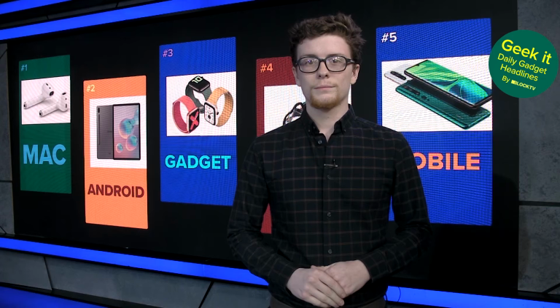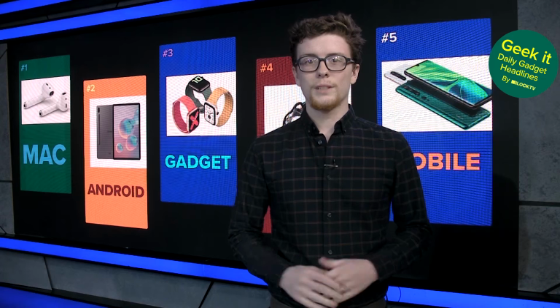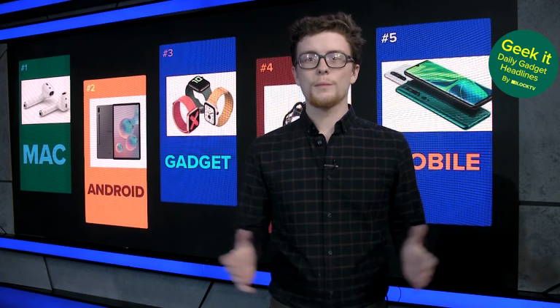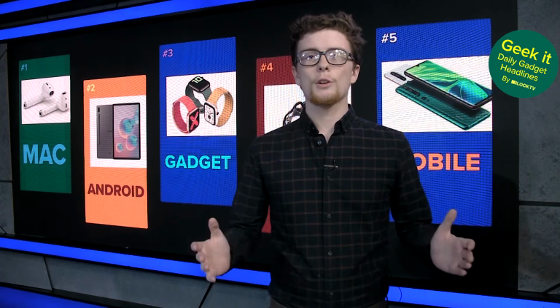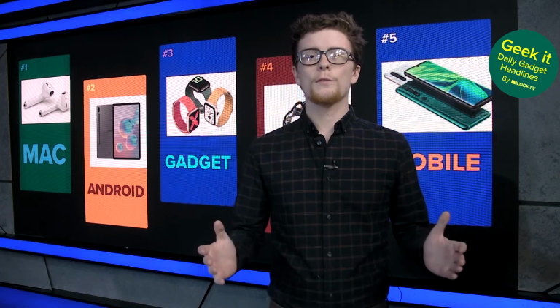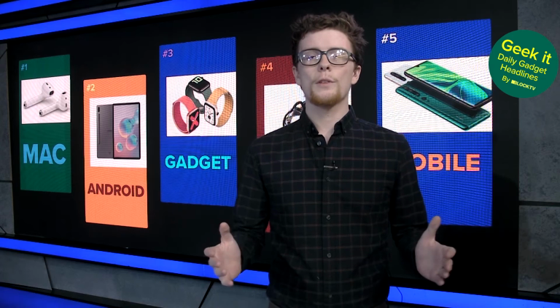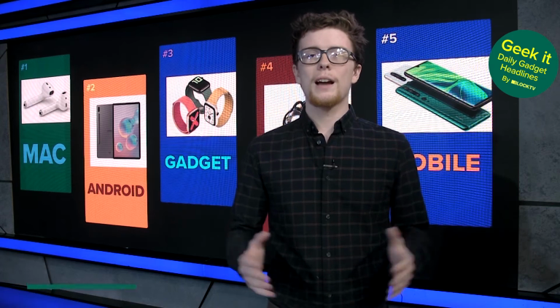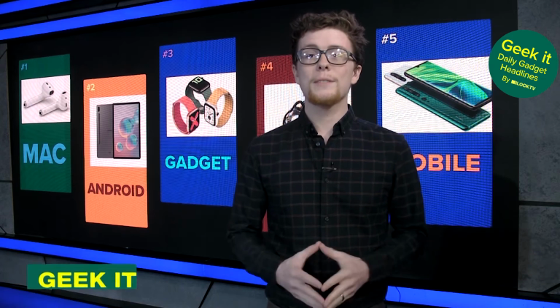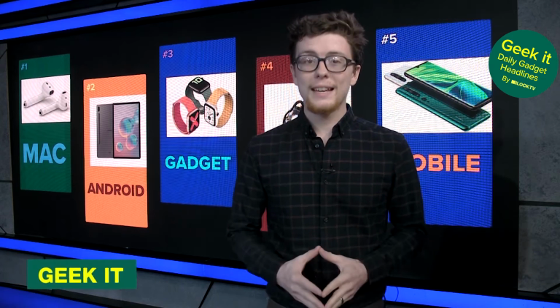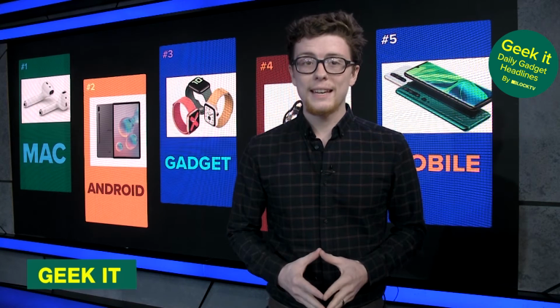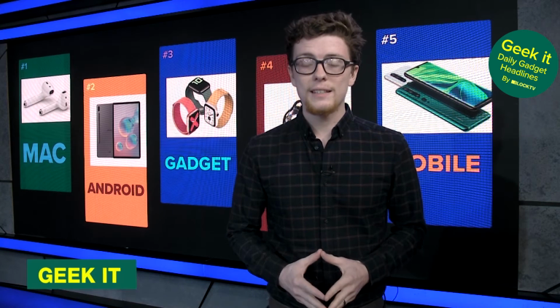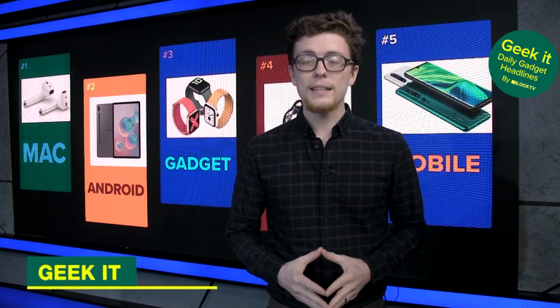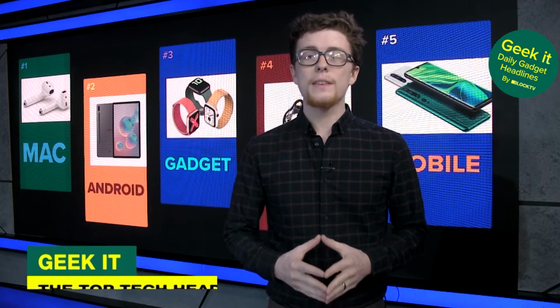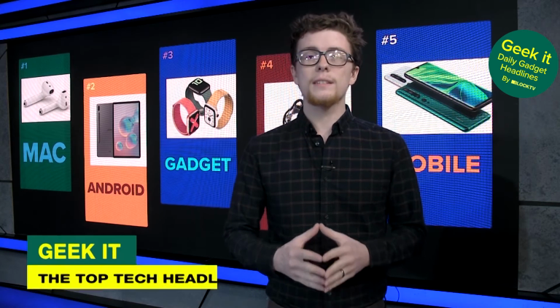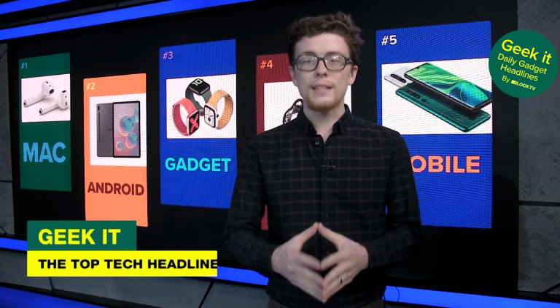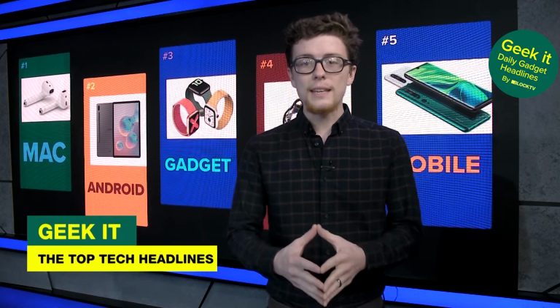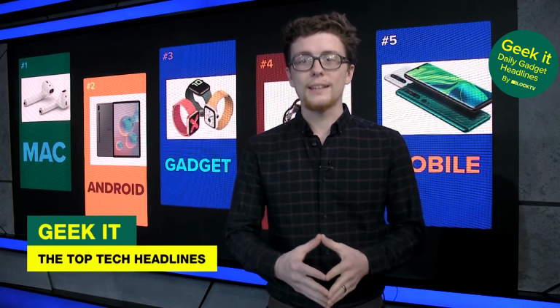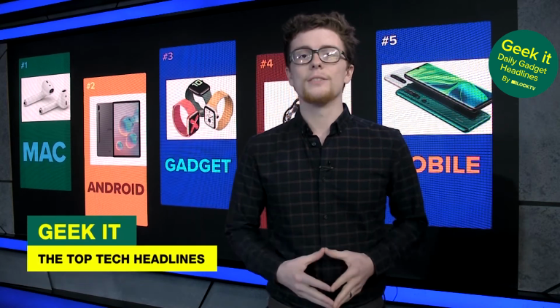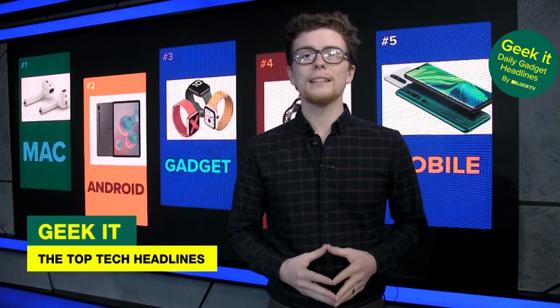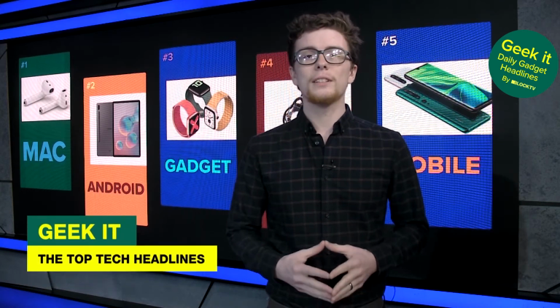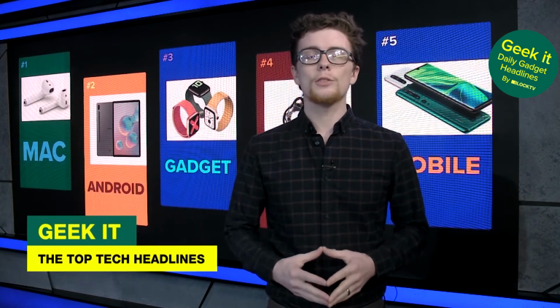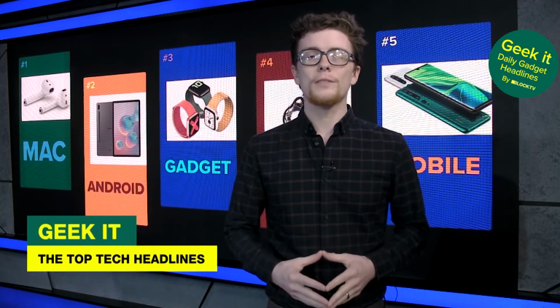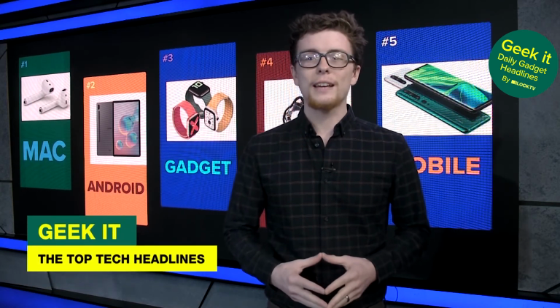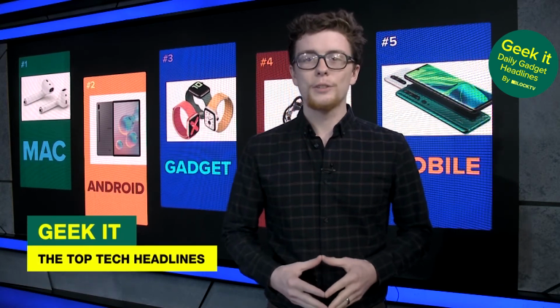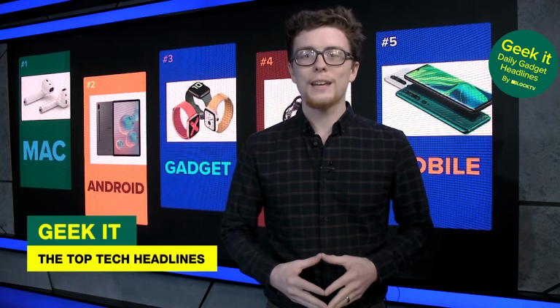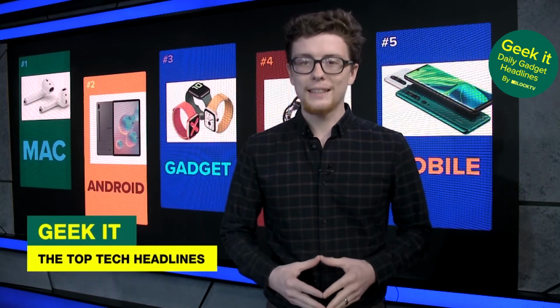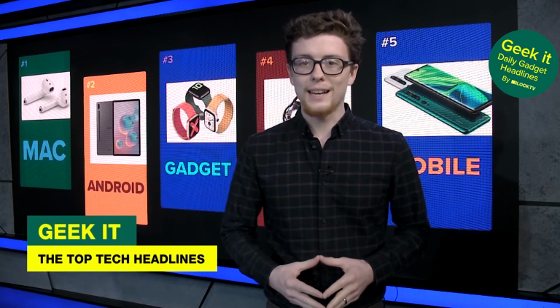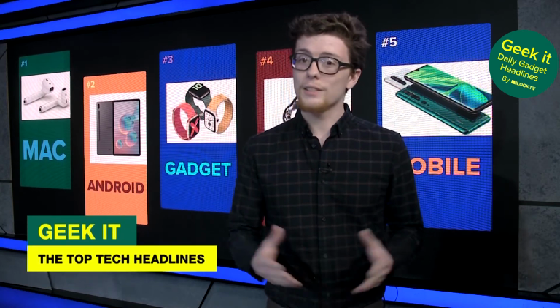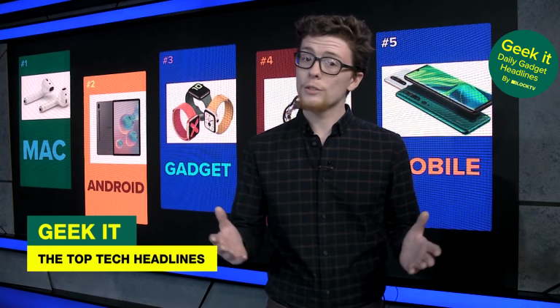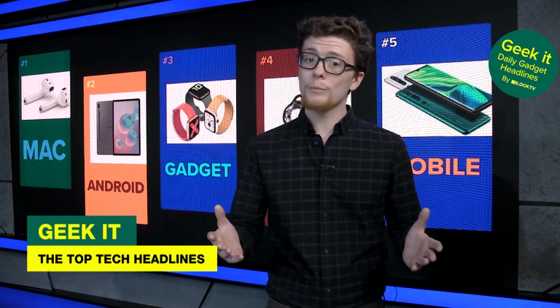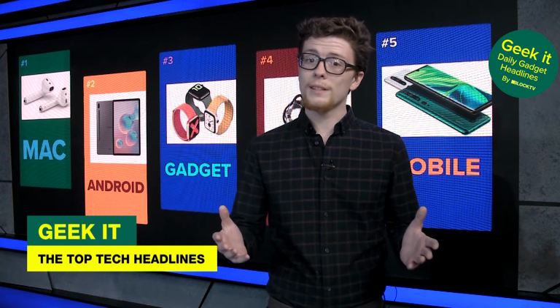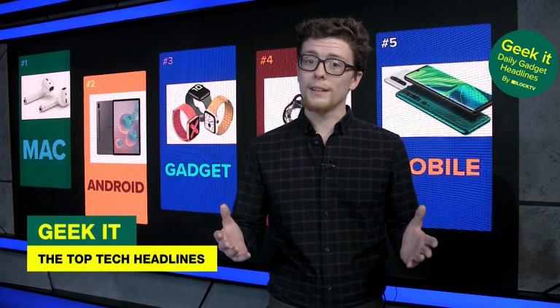It's March 4th. I'm Zachy Hennessy and this is Geek It, your daily dose of tech news headlines. Don't miss it.